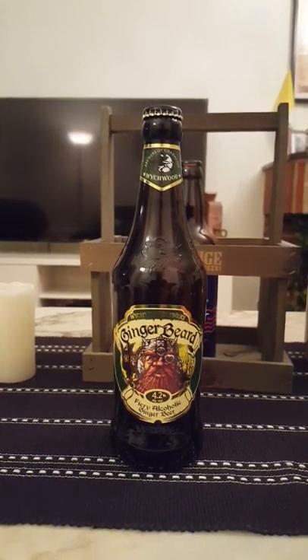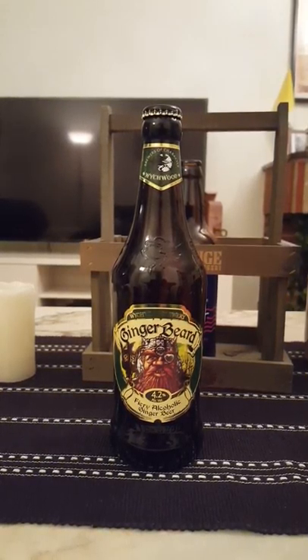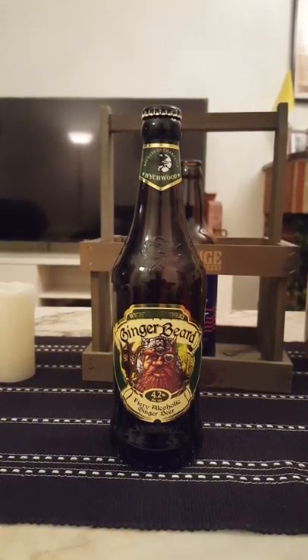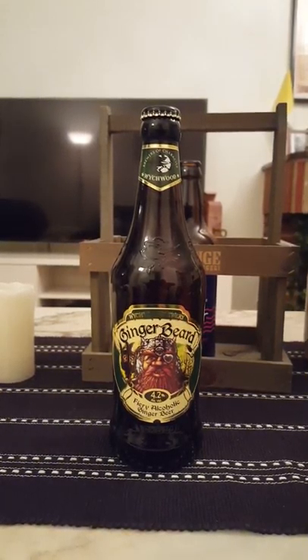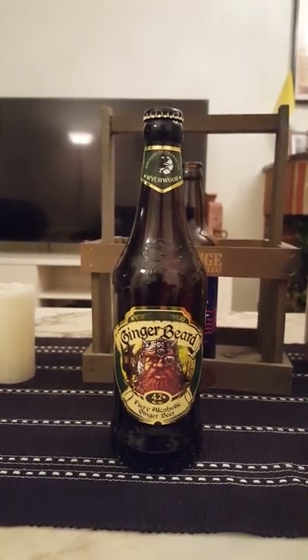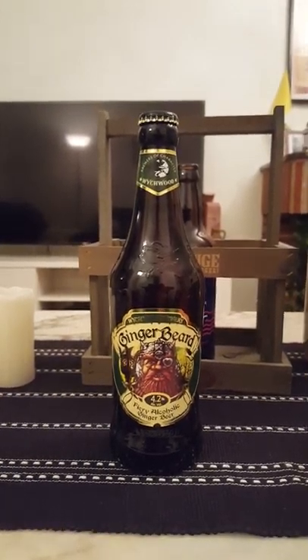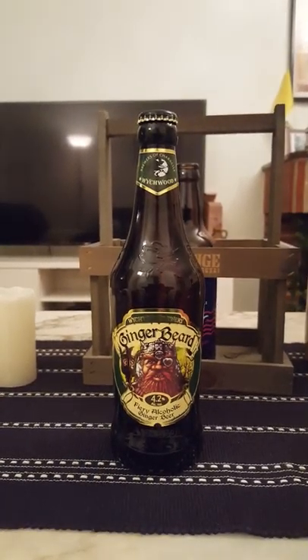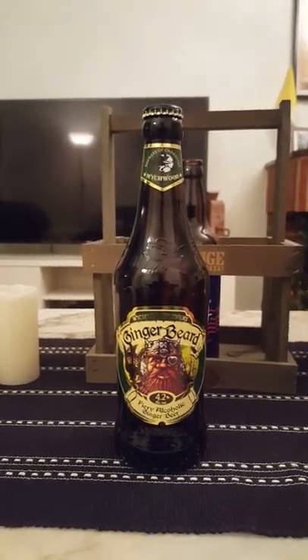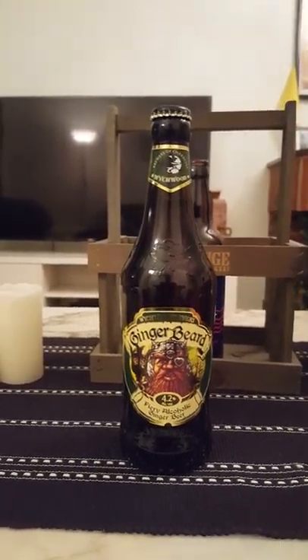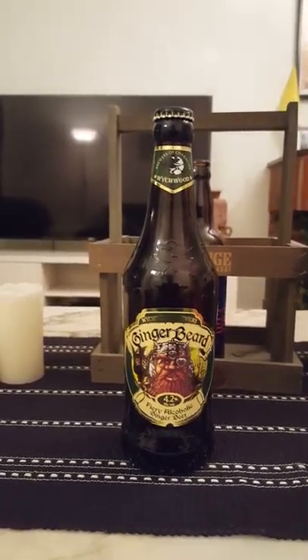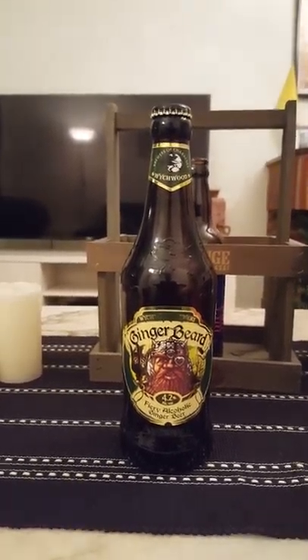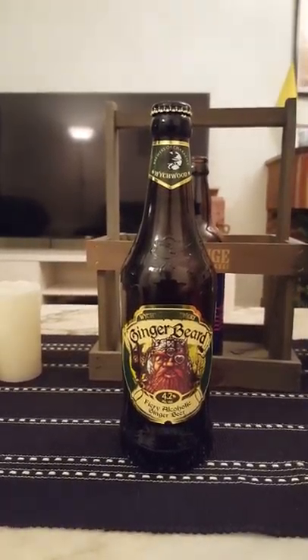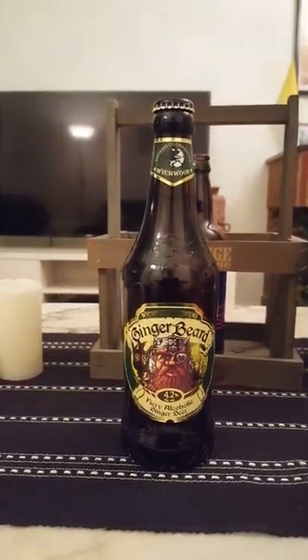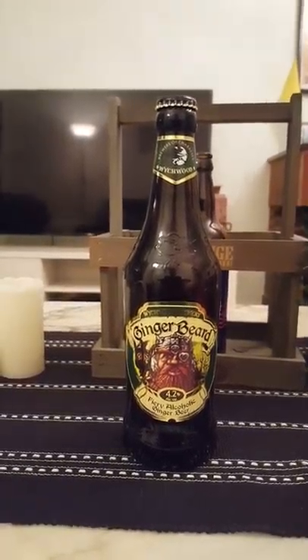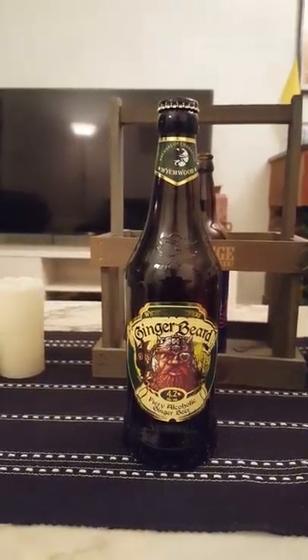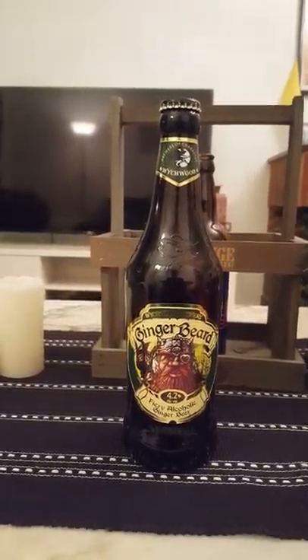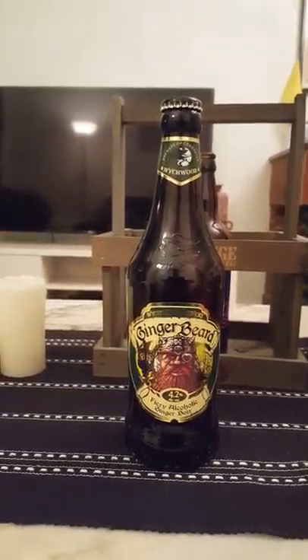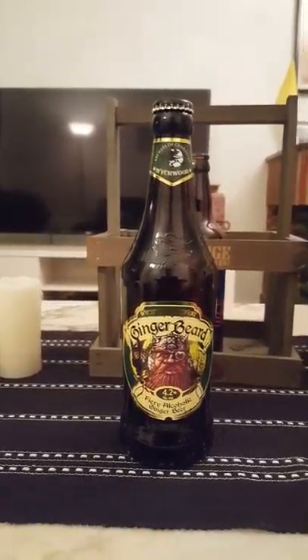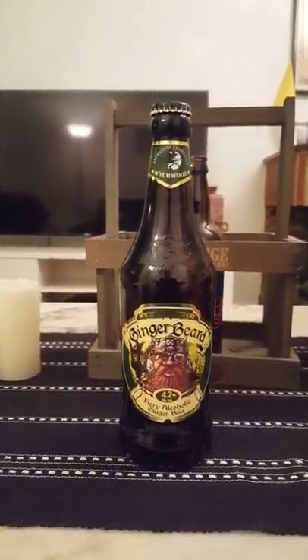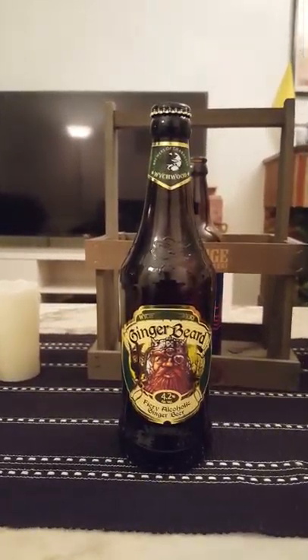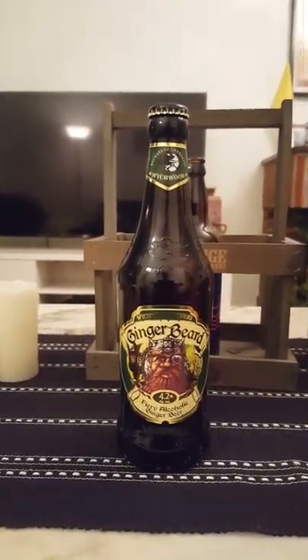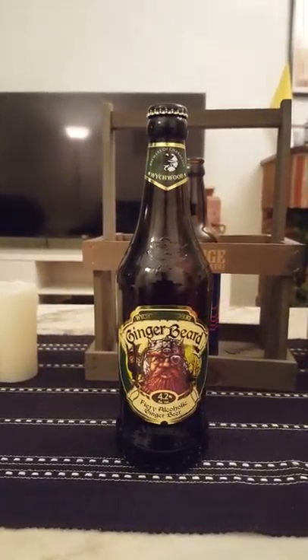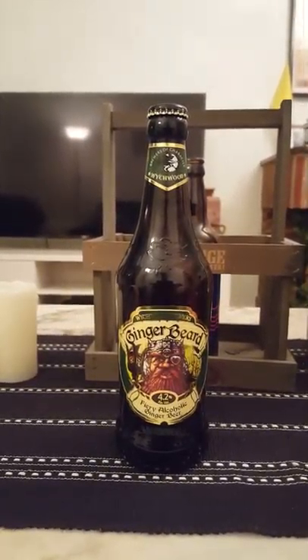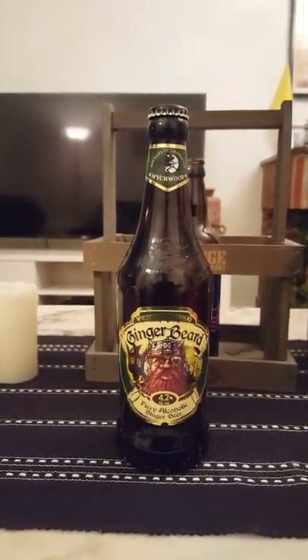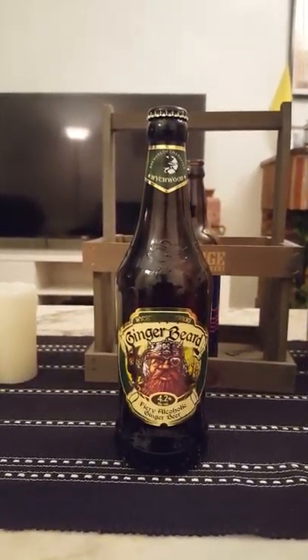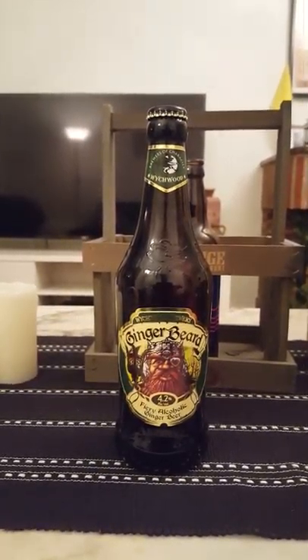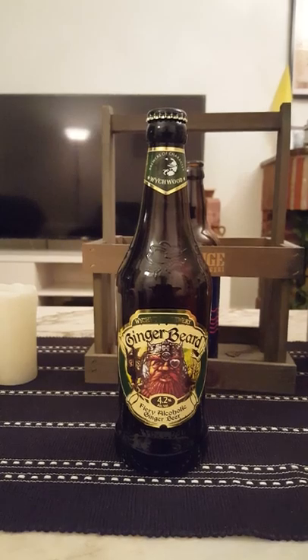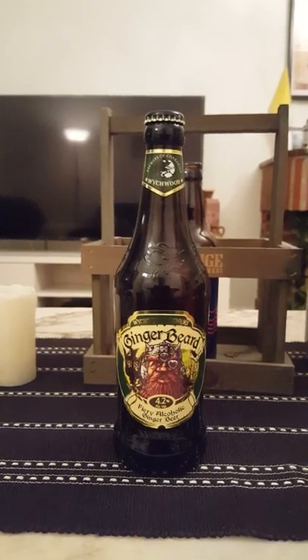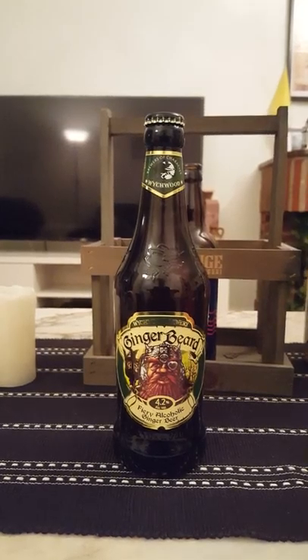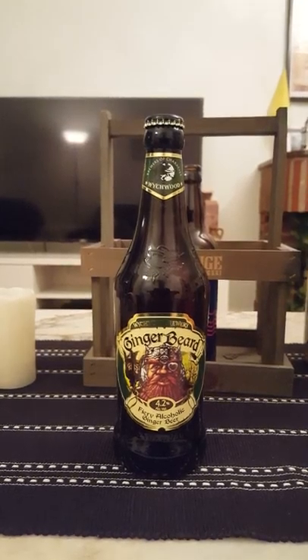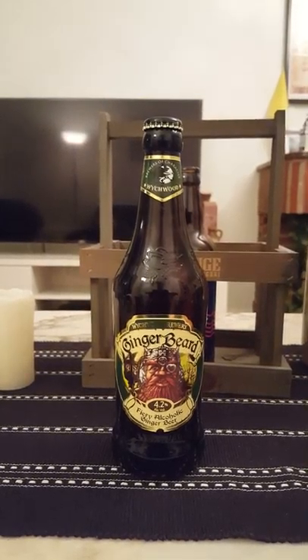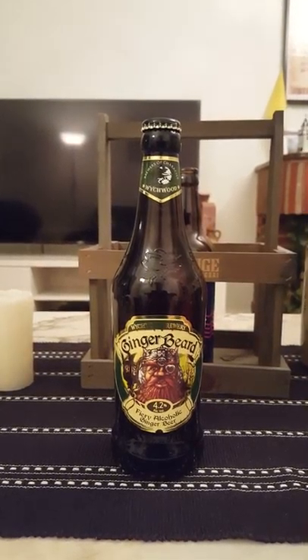Hey there all craft beer lovers. It's the Cider Fanatic here back with another beer review.